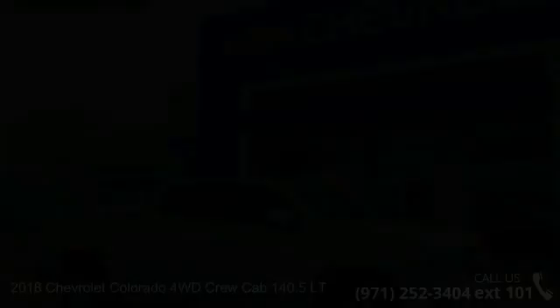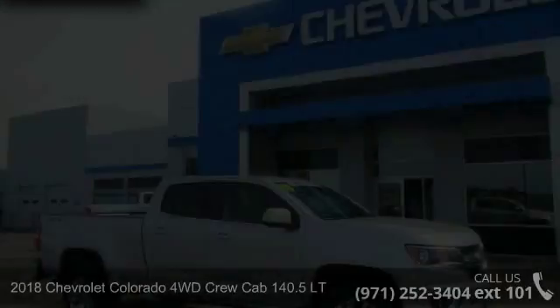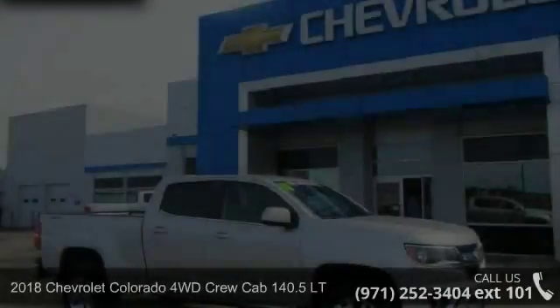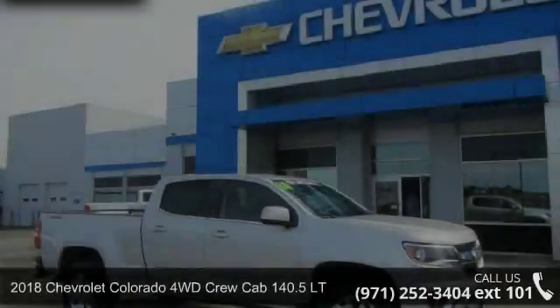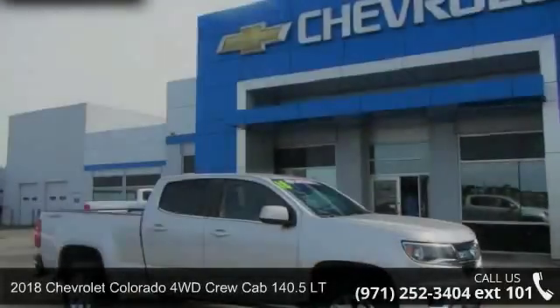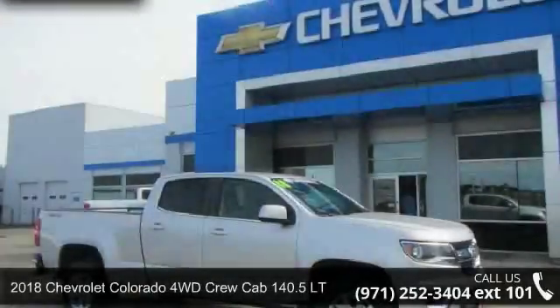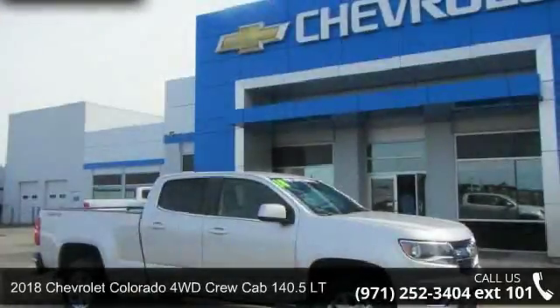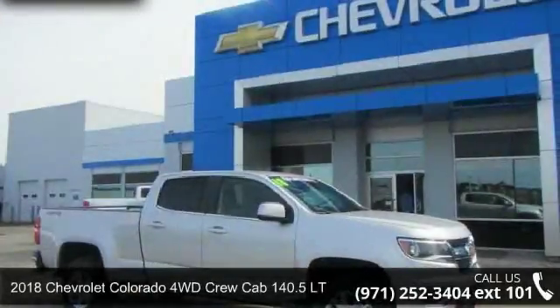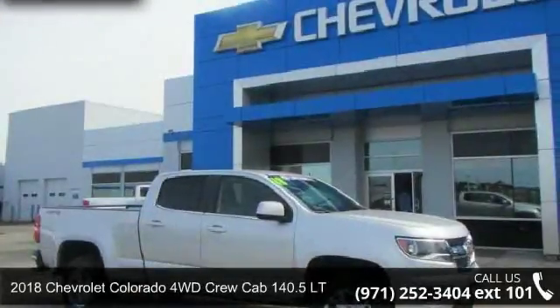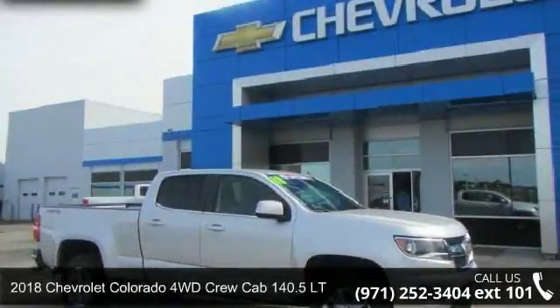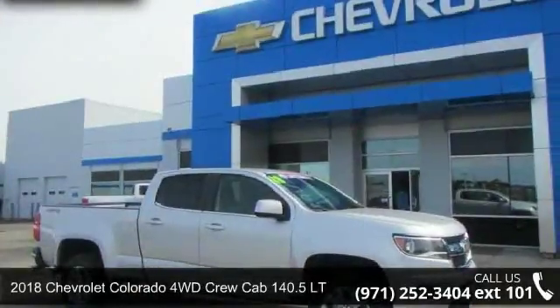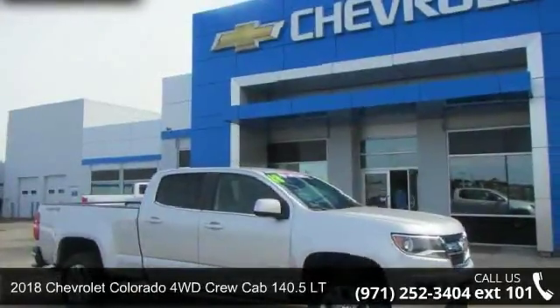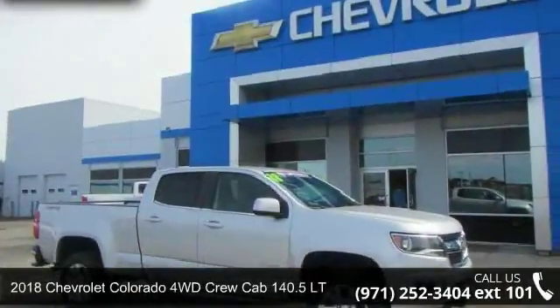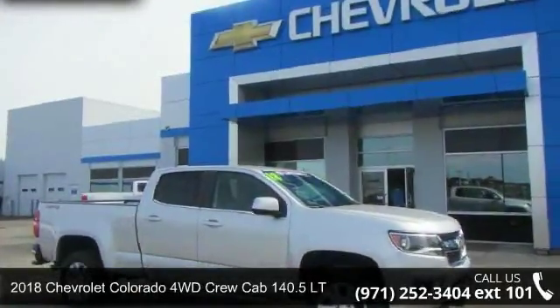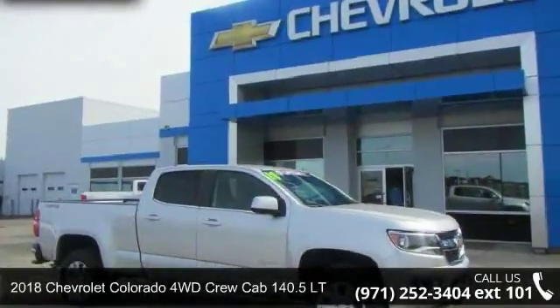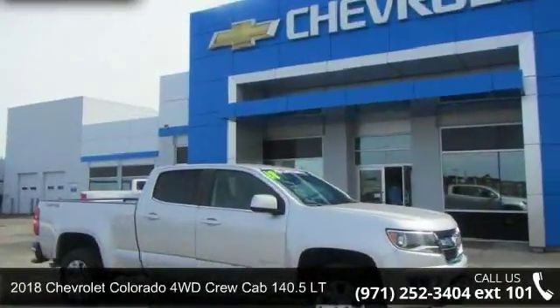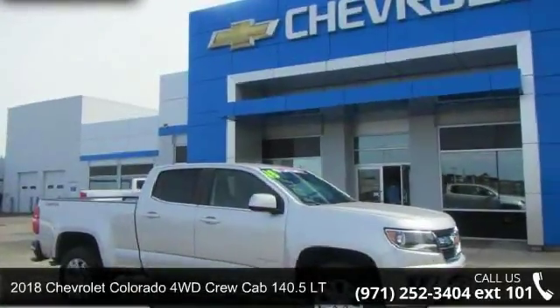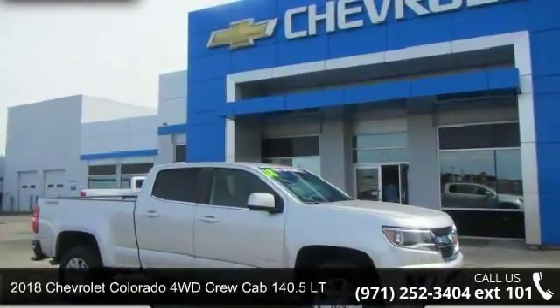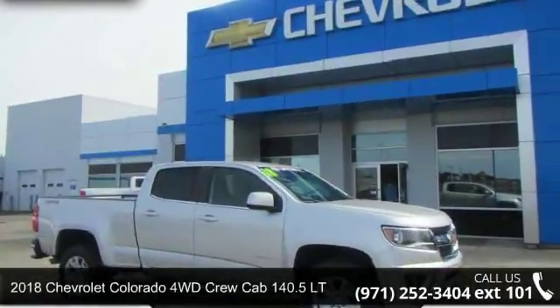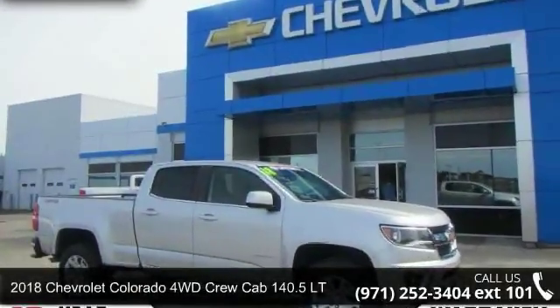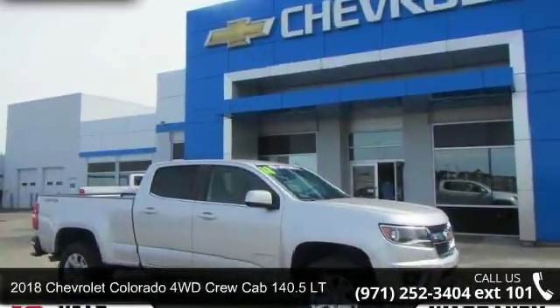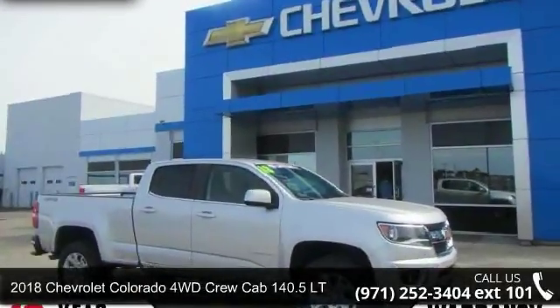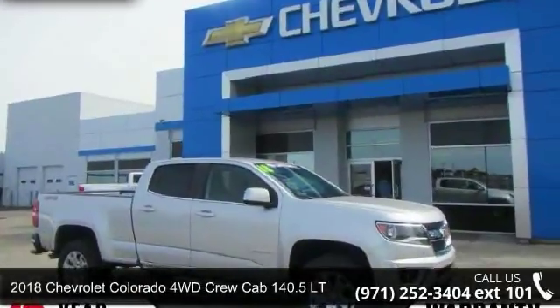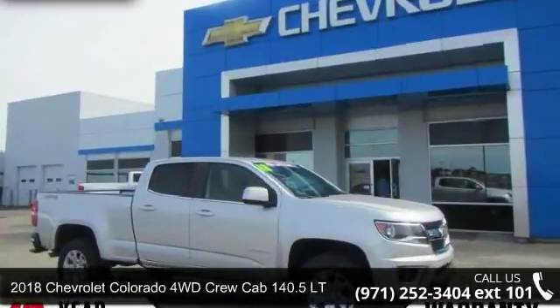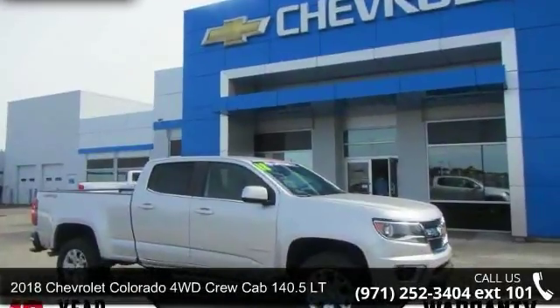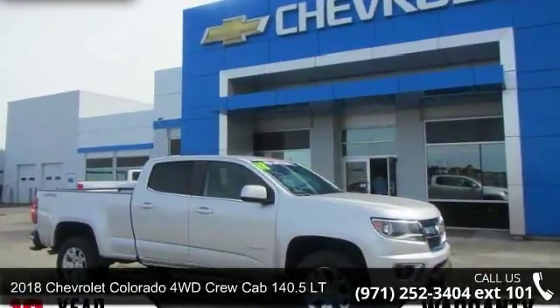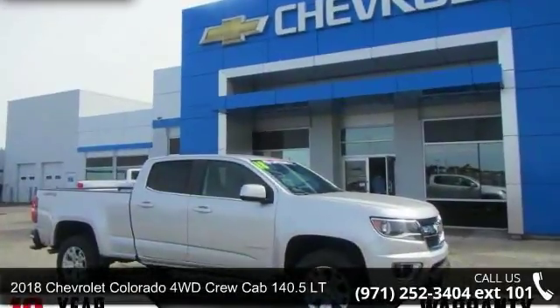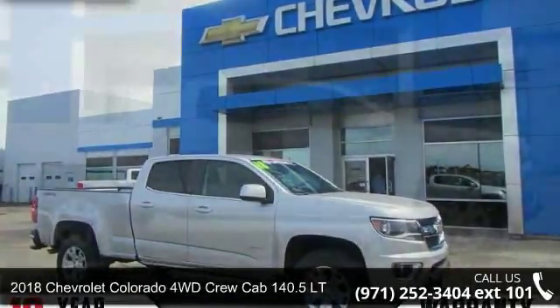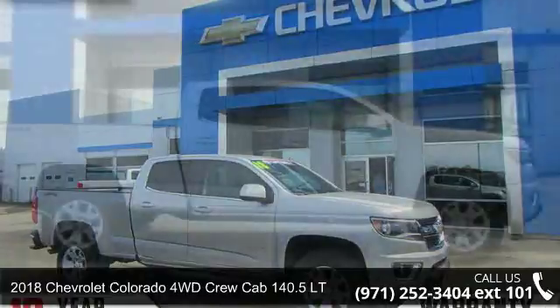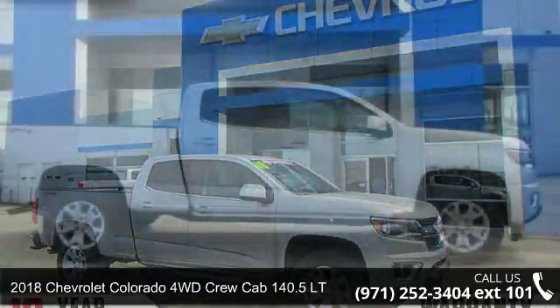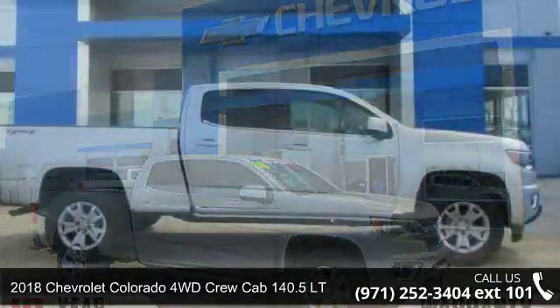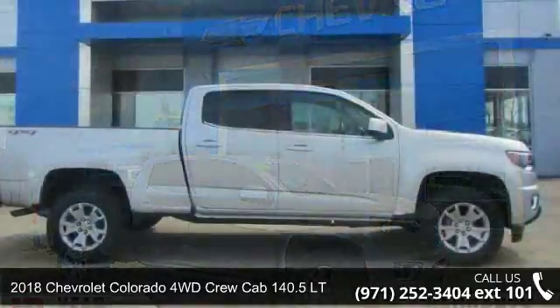Step into the 2018 Chevrolet Colorado. This may be the set of wheels you've been looking for.